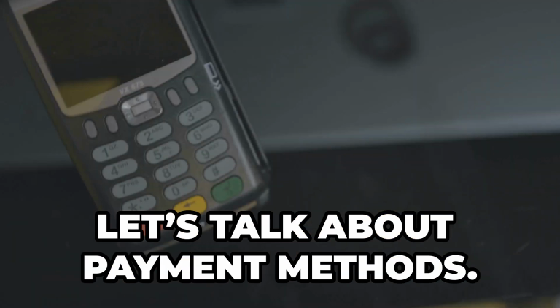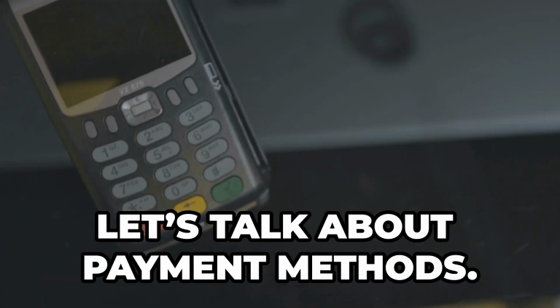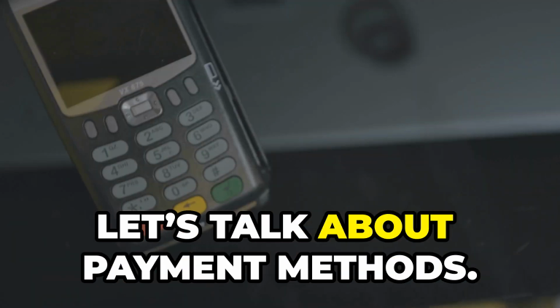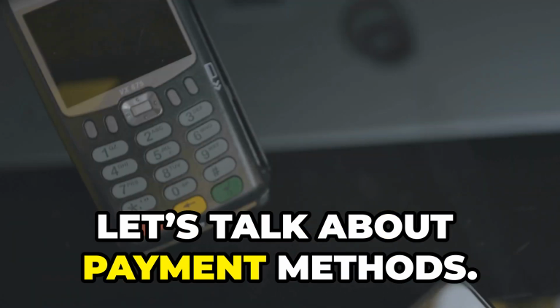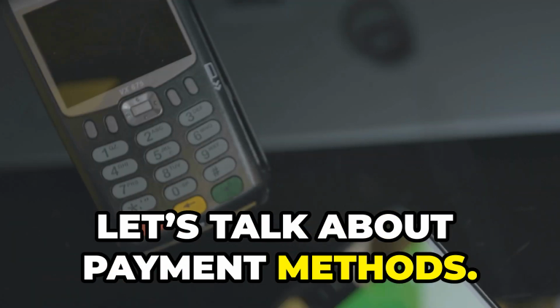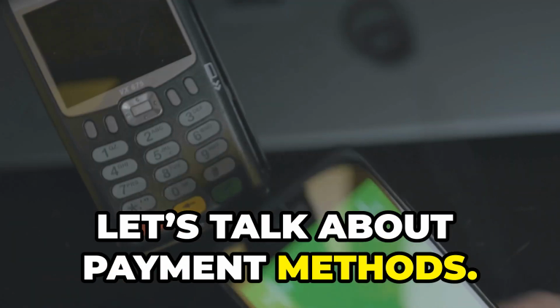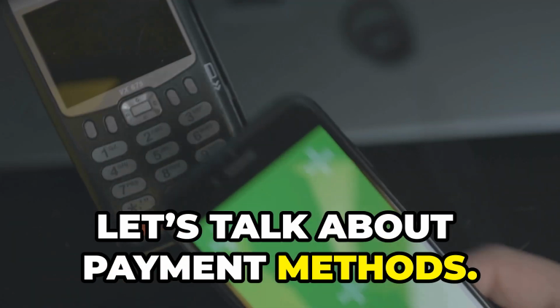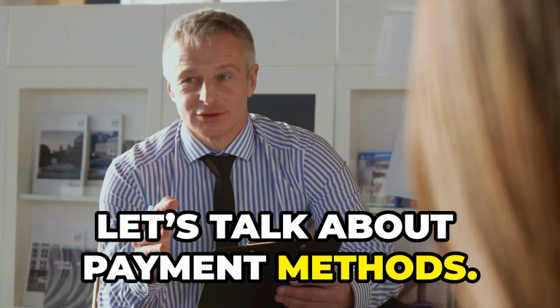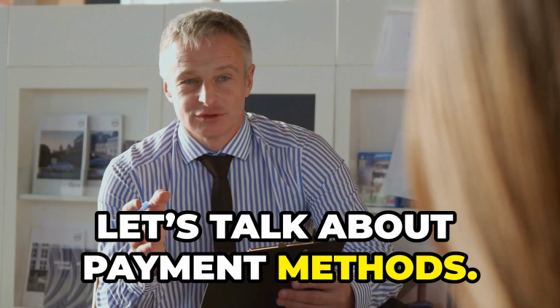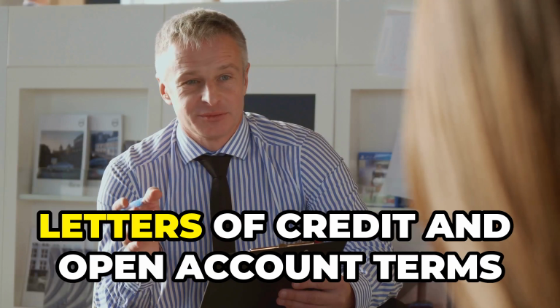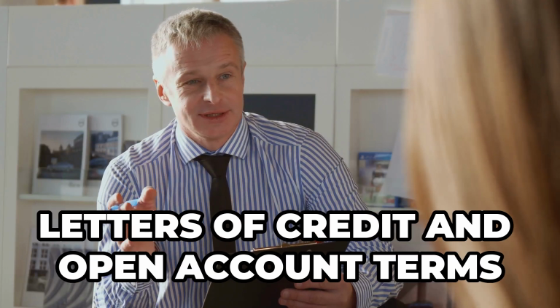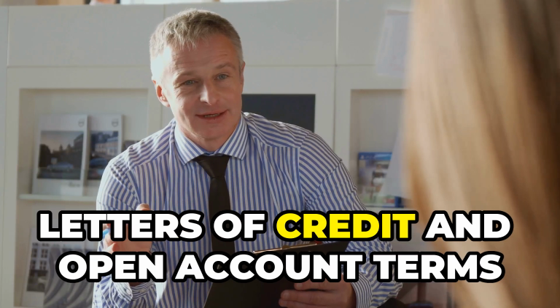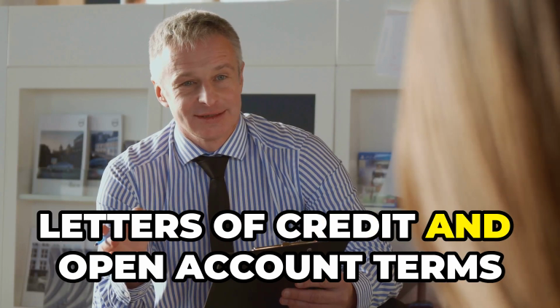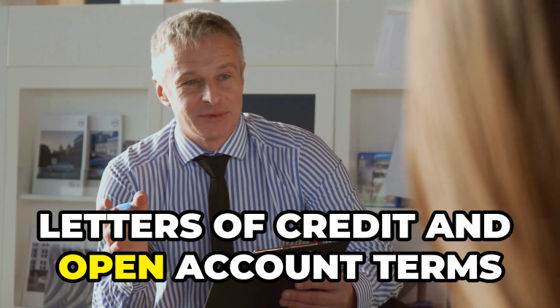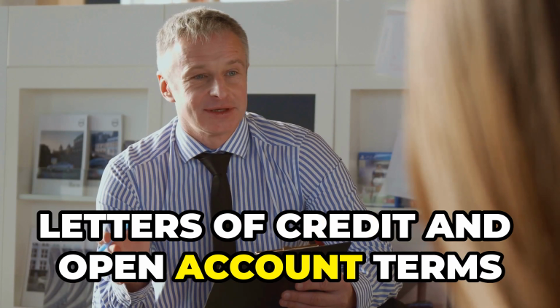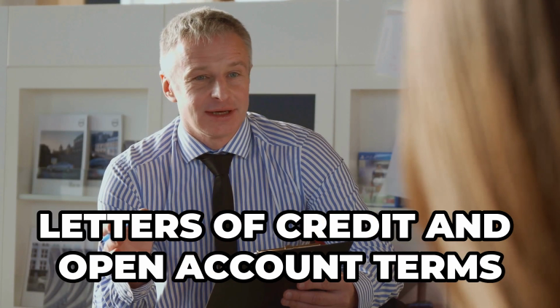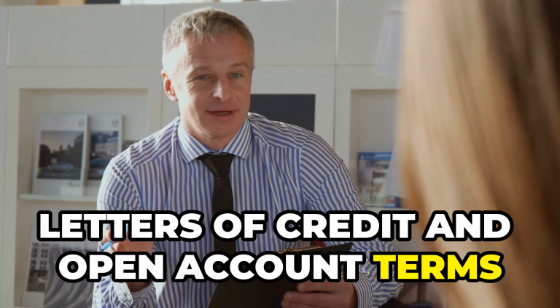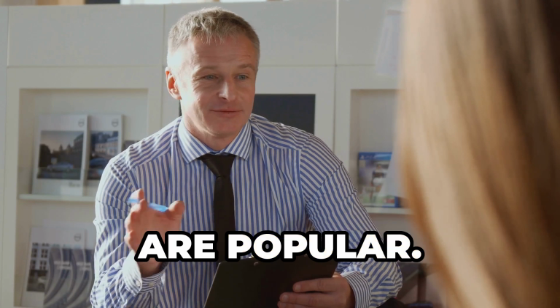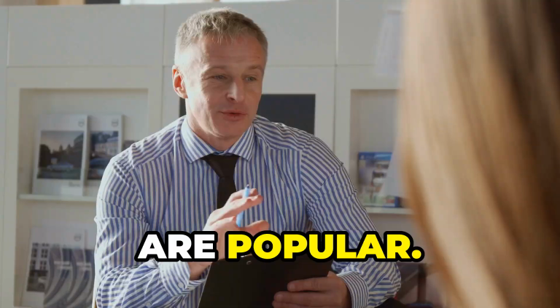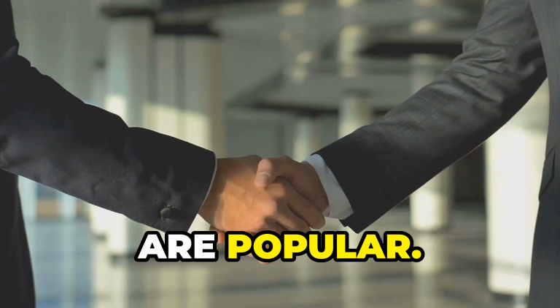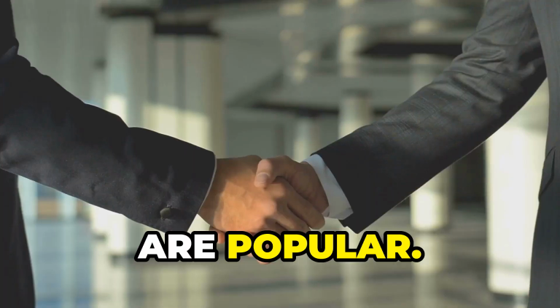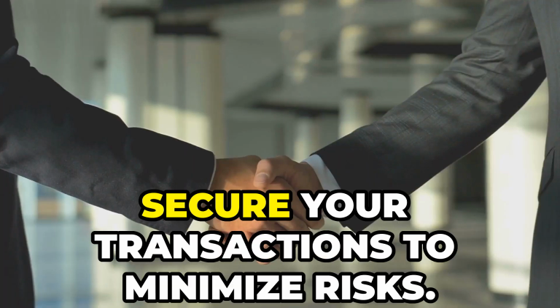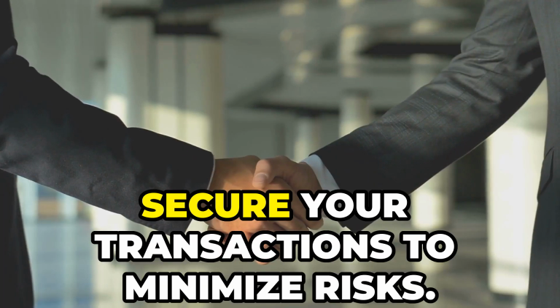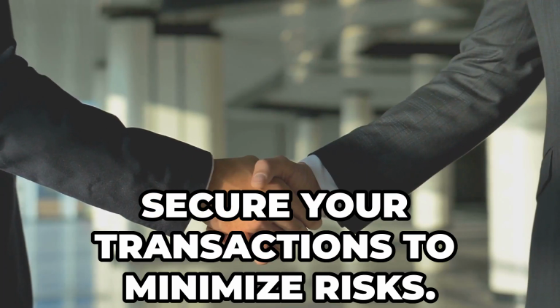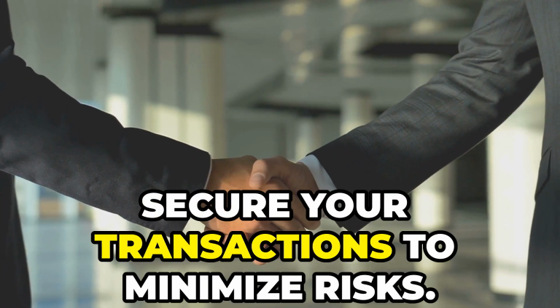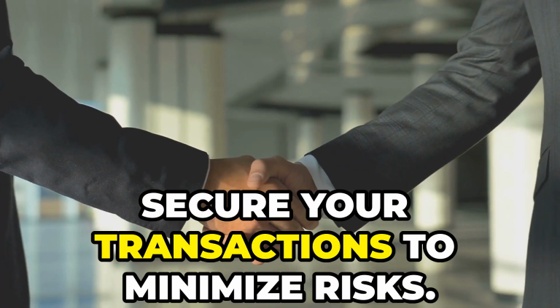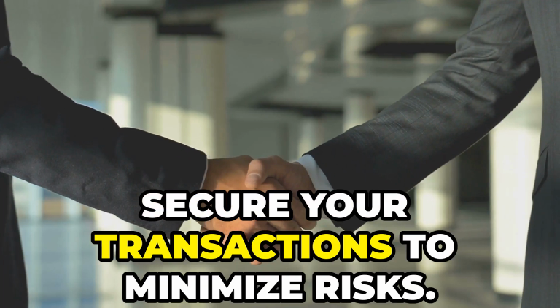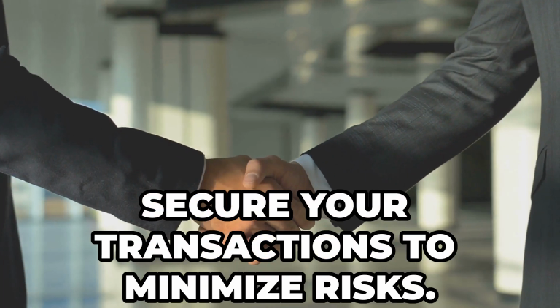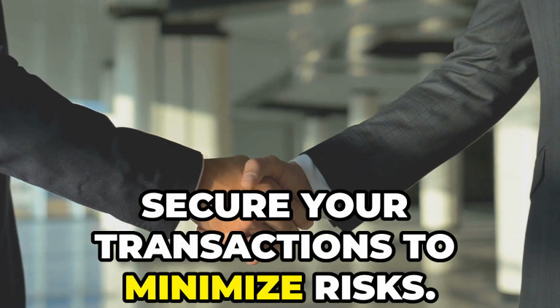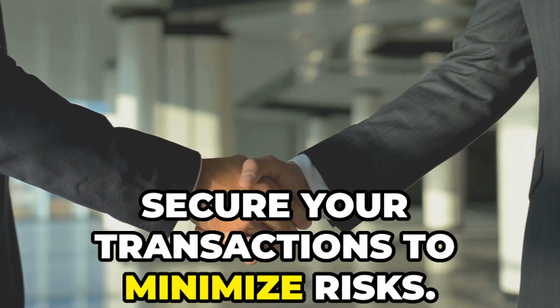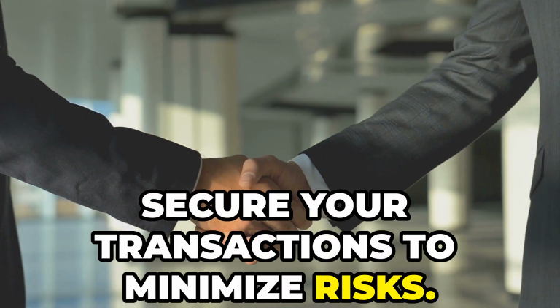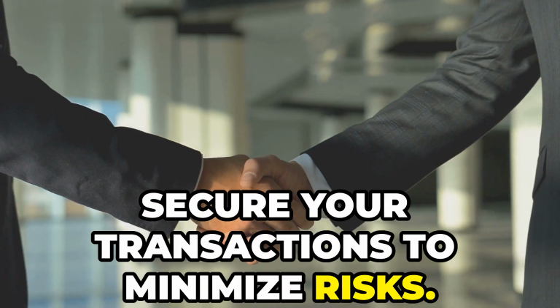Let's talk about payment methods. Letters of credit and open account terms are popular. Secure your transactions to minimize risks.